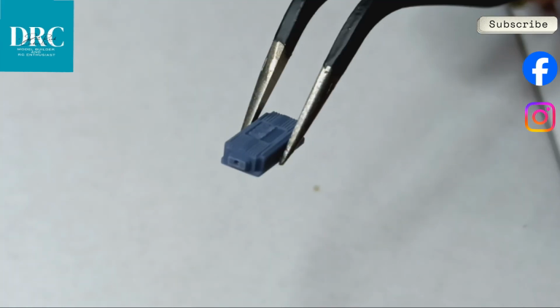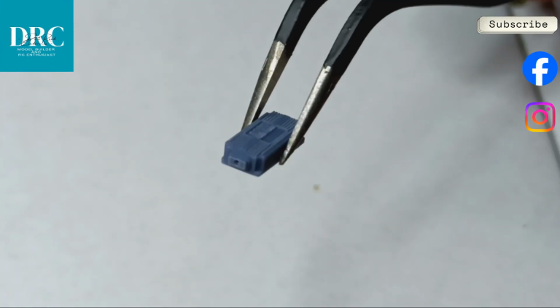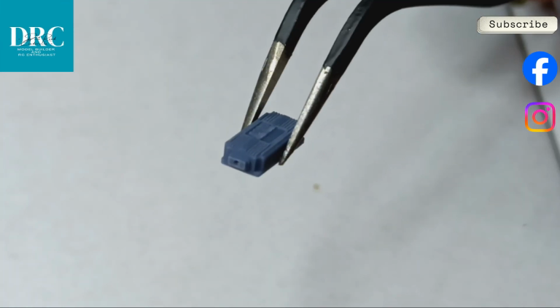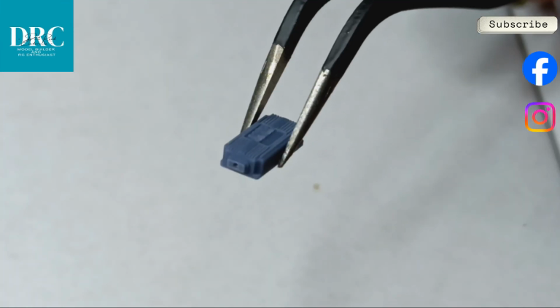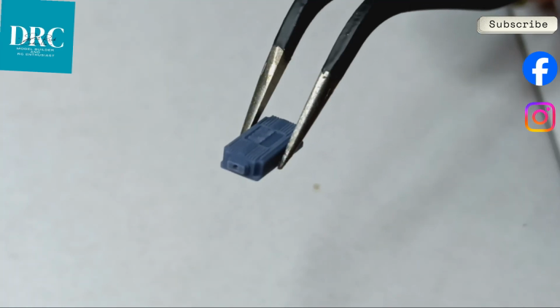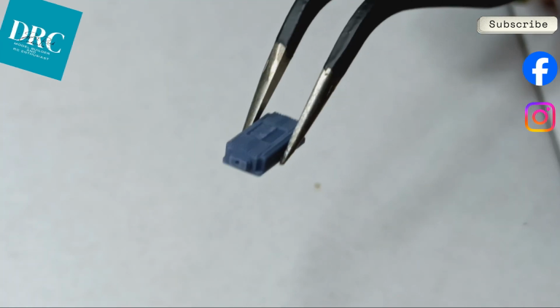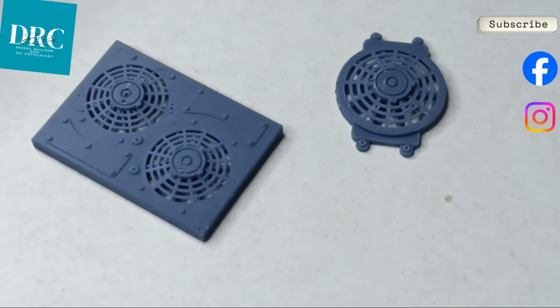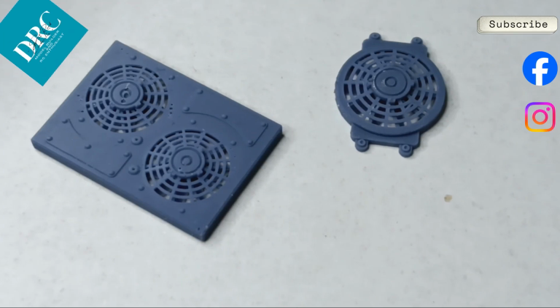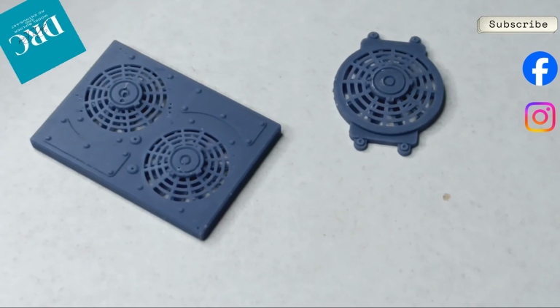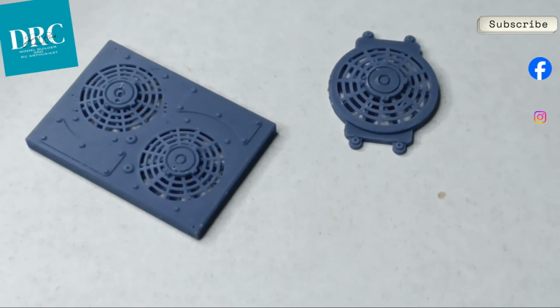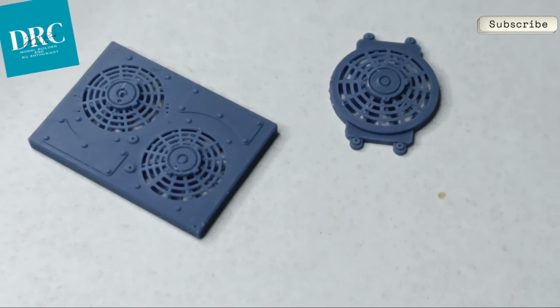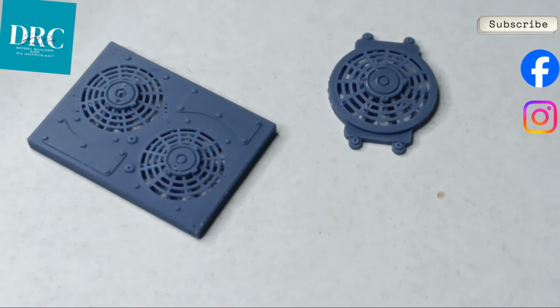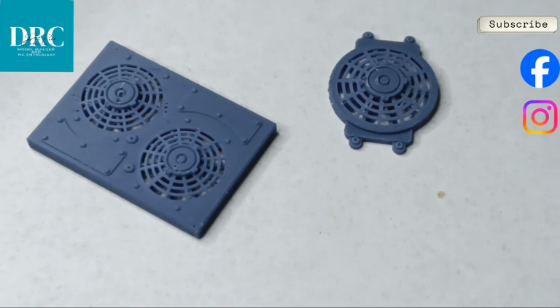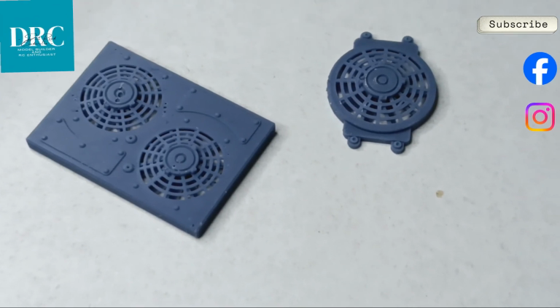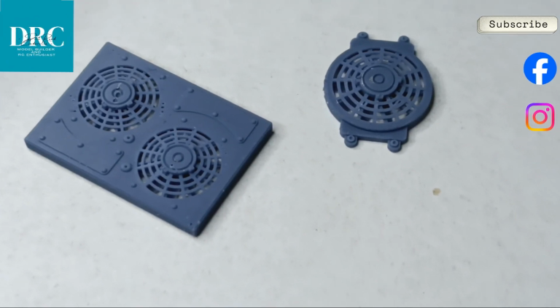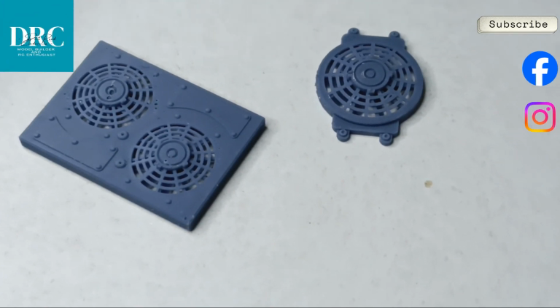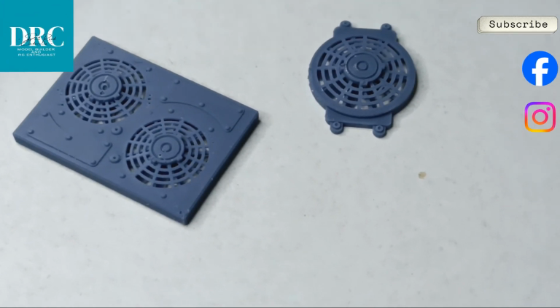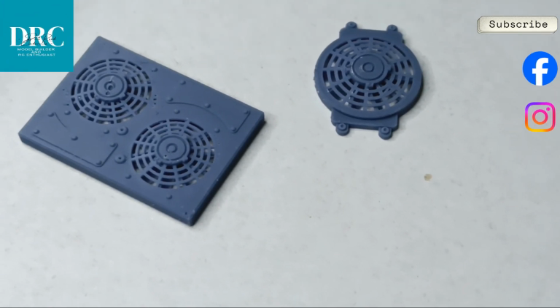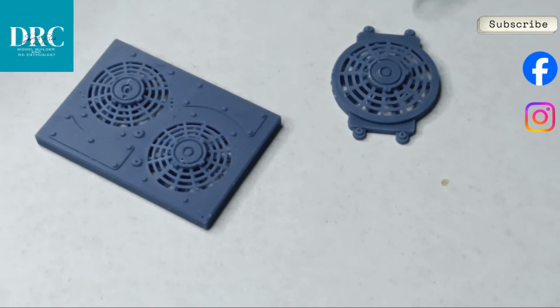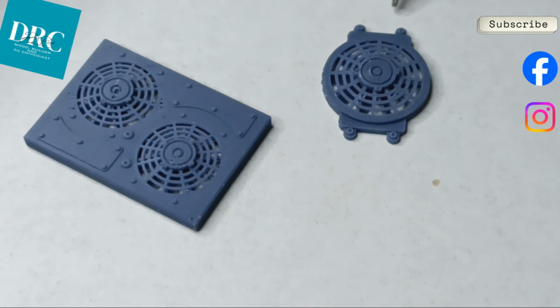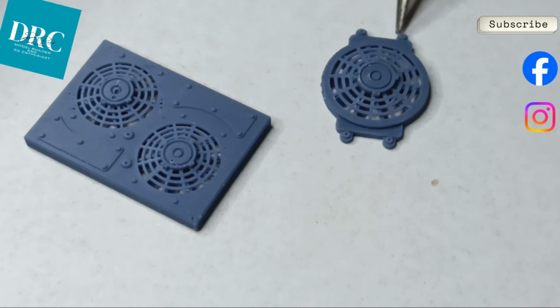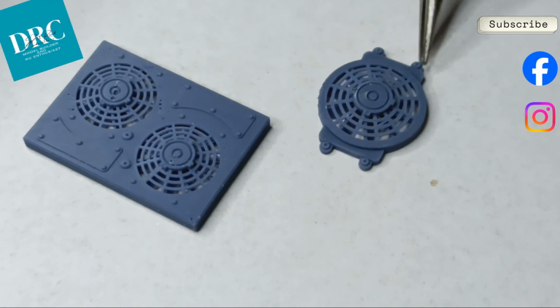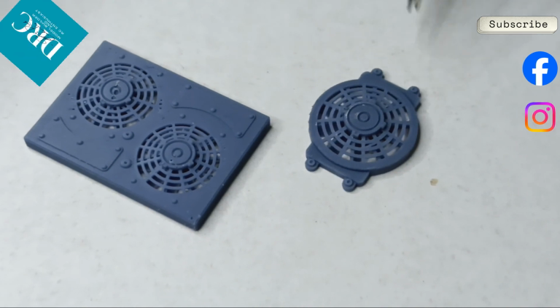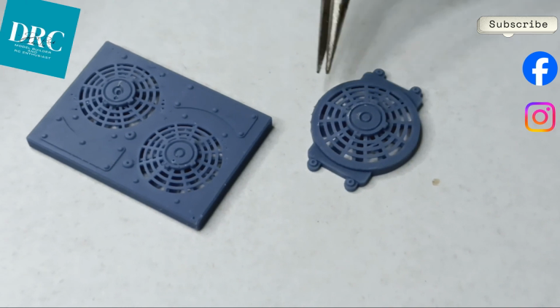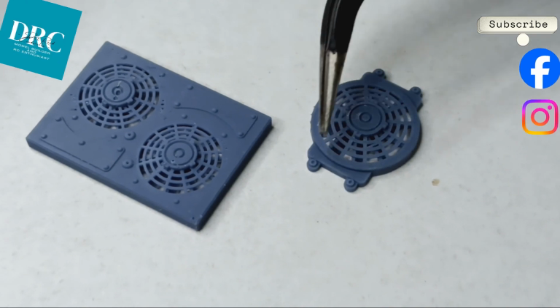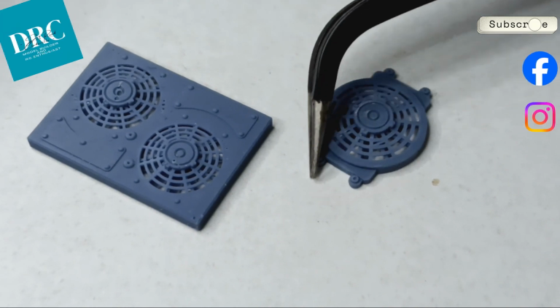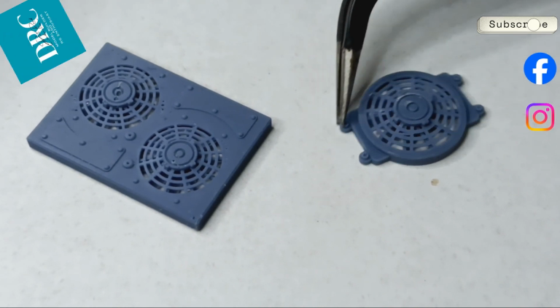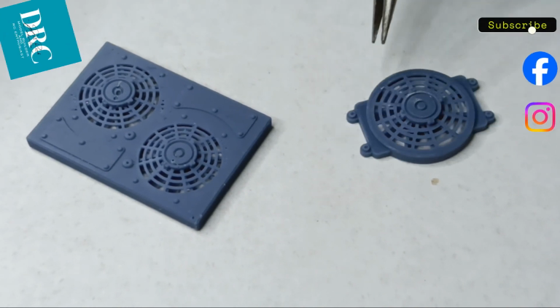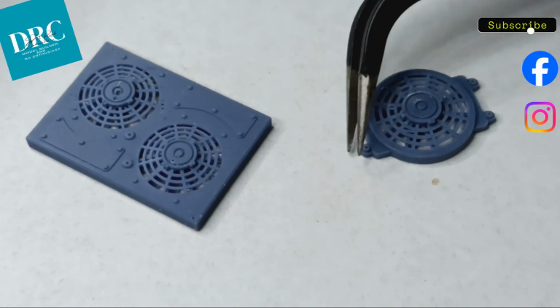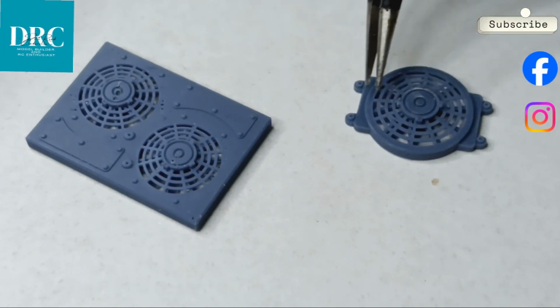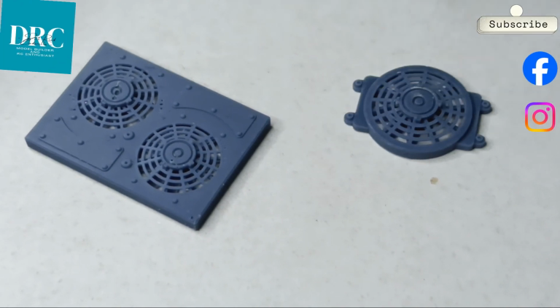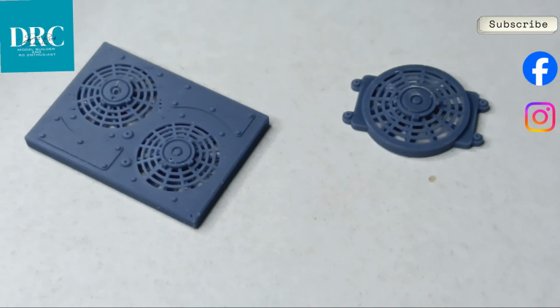Last but not least is the electric fans that spurred me to make this order. Beautiful details that I am thrilled to have to help me build better models.